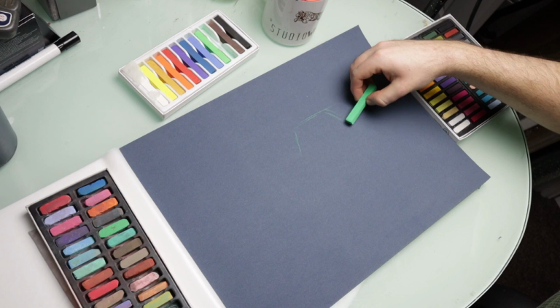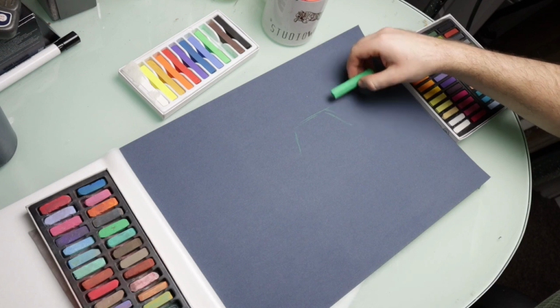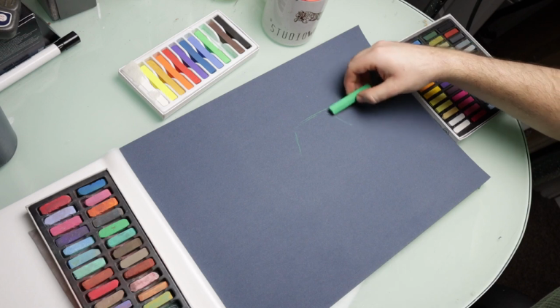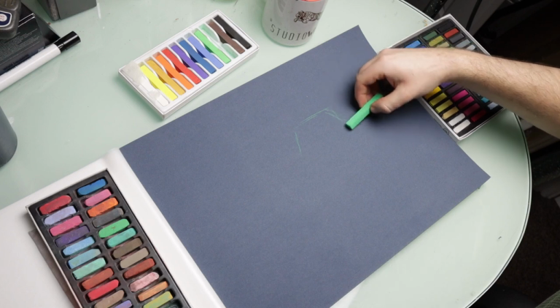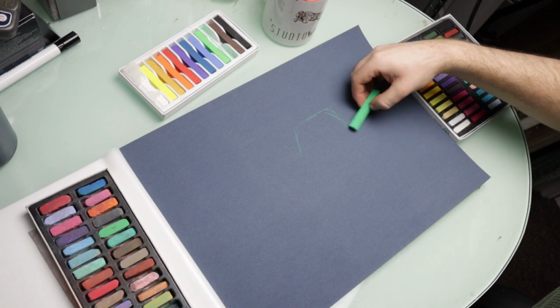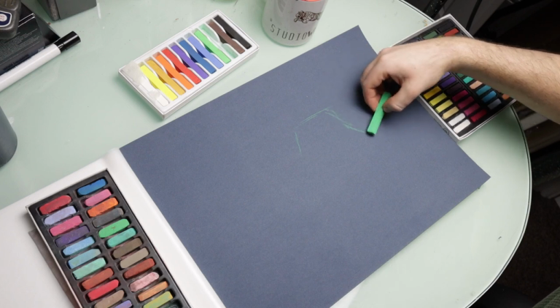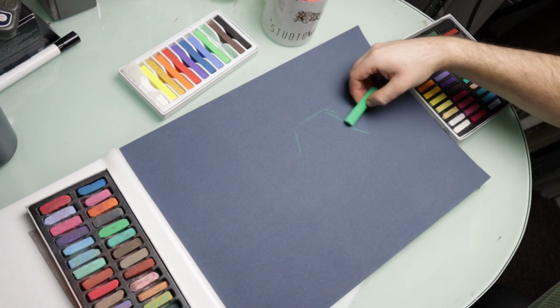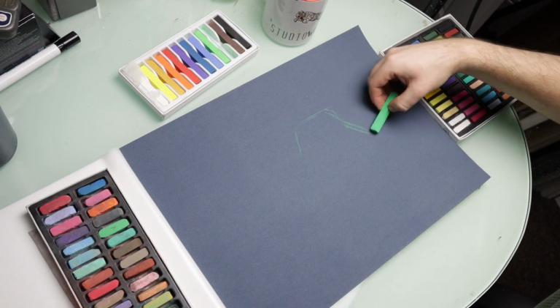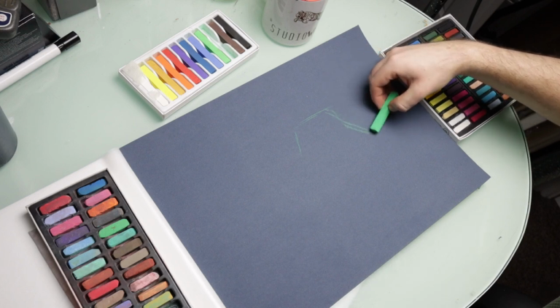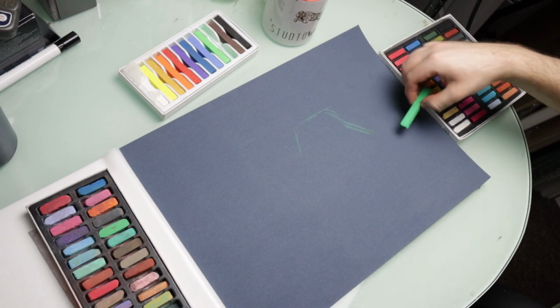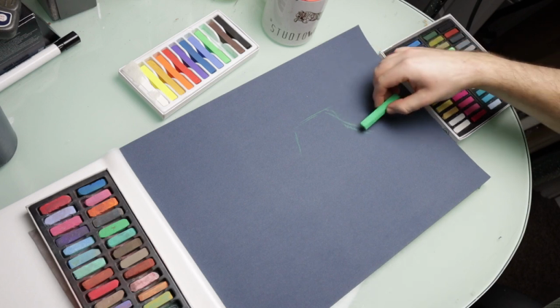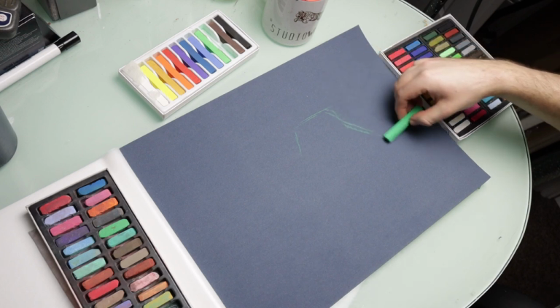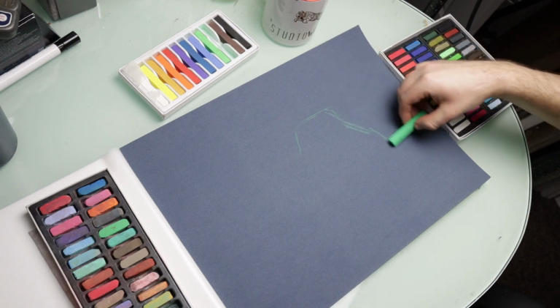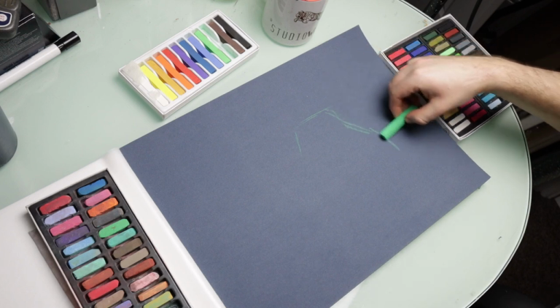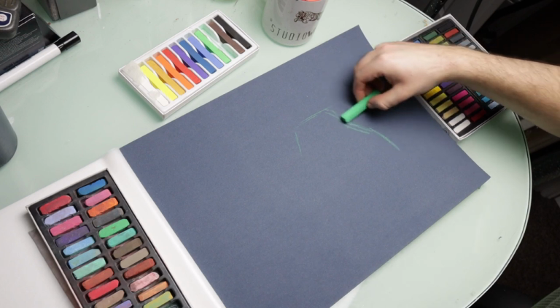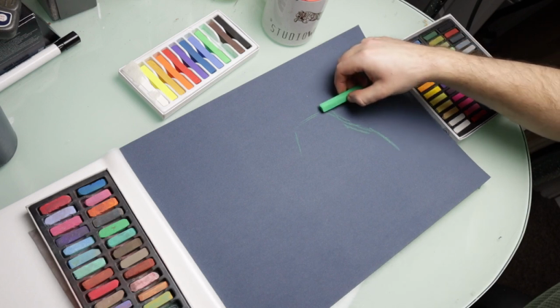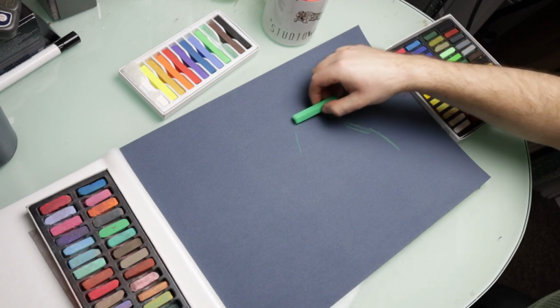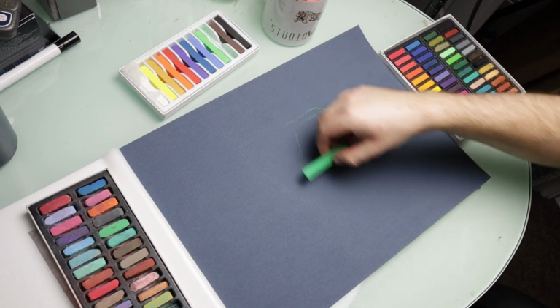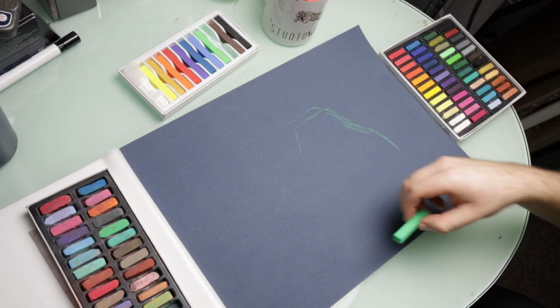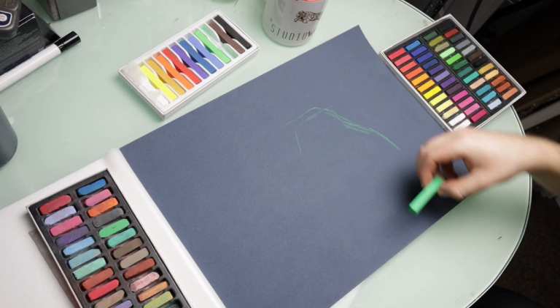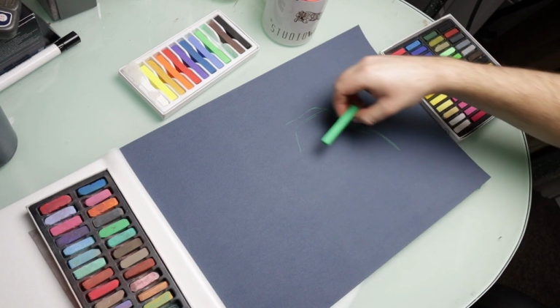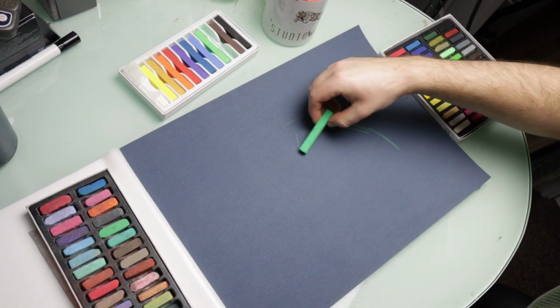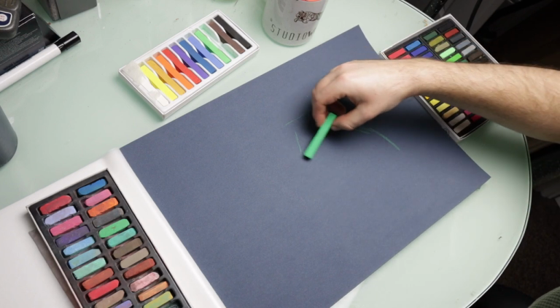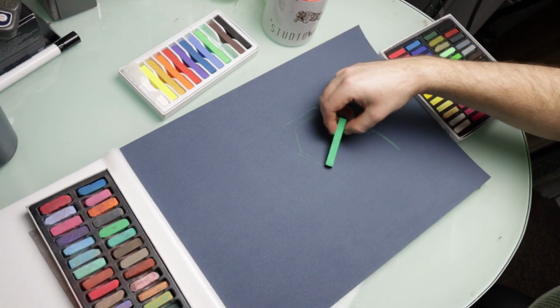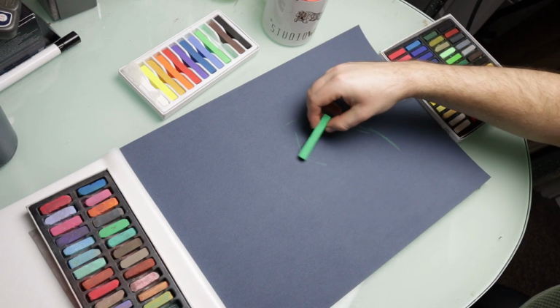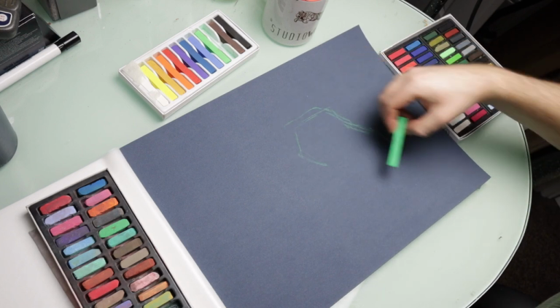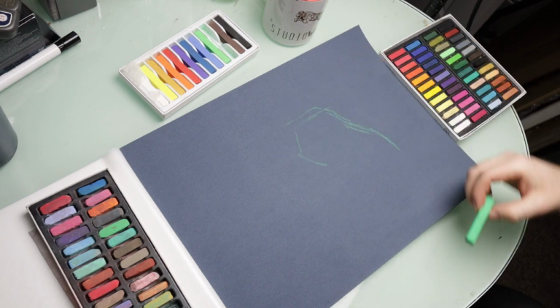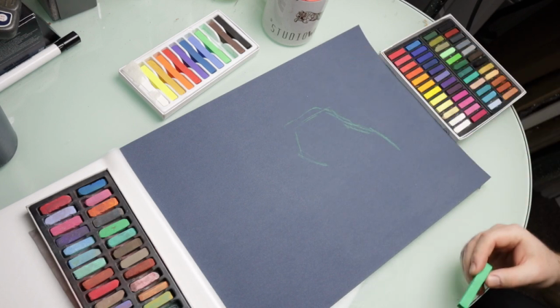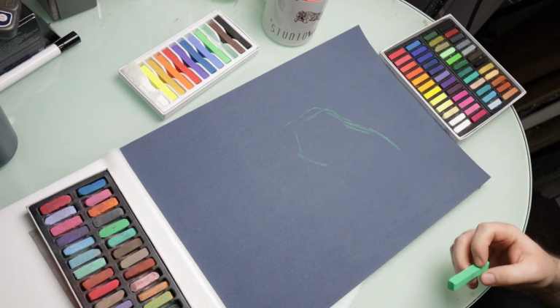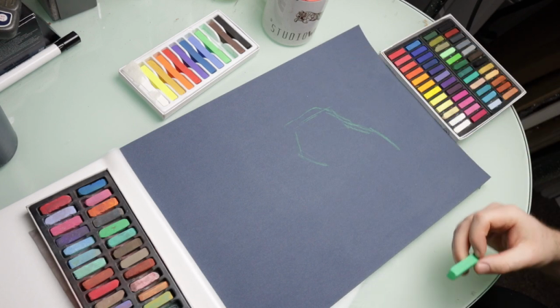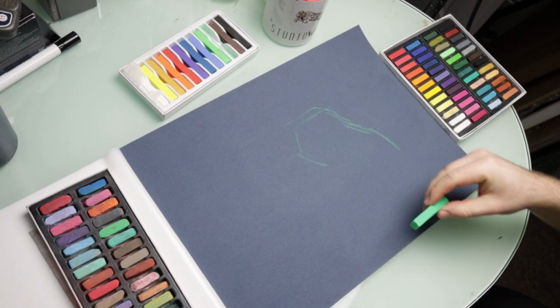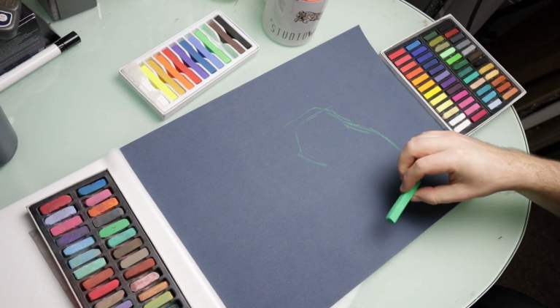Hi guys and welcome to Studio Wildlife. In today's video I'm going to show you how I painted a red panda in pastels.